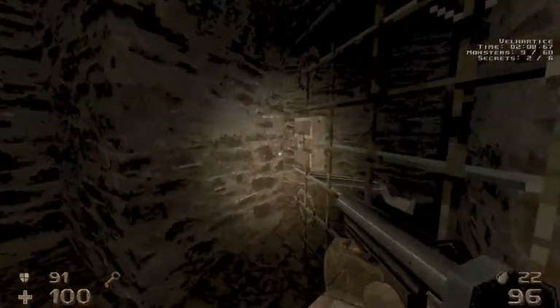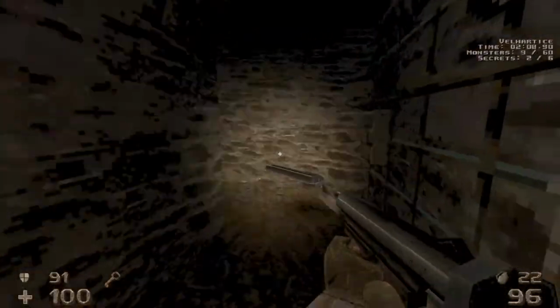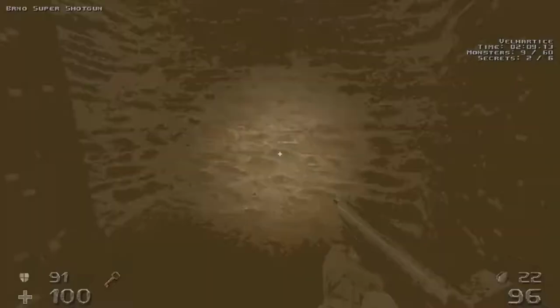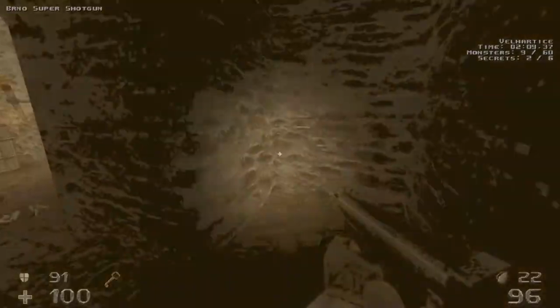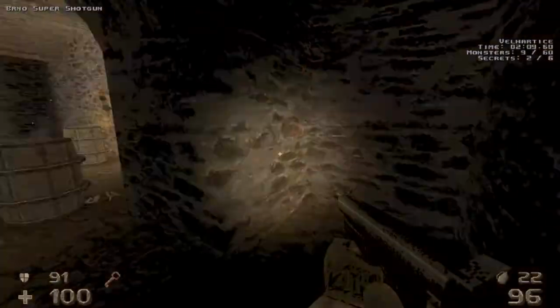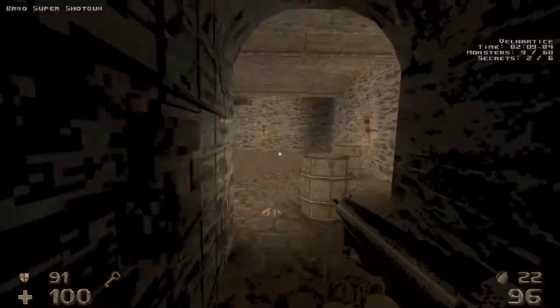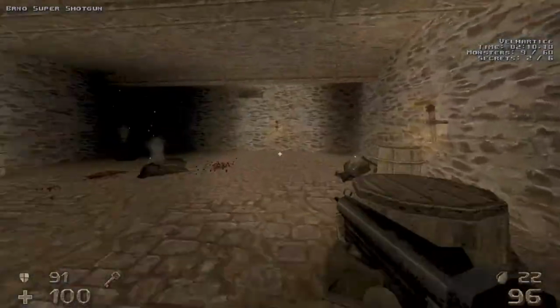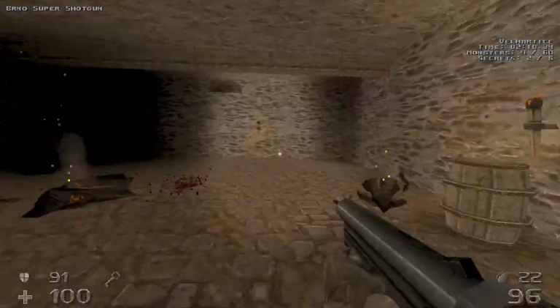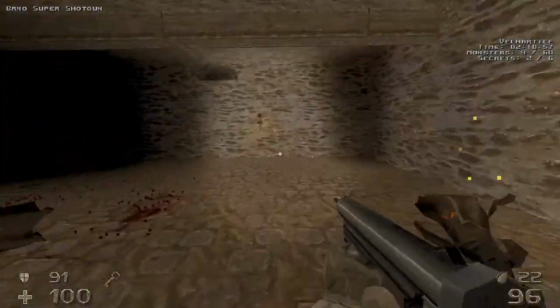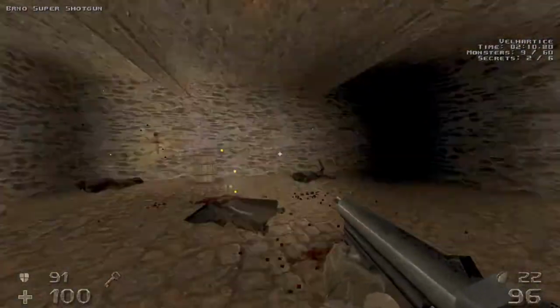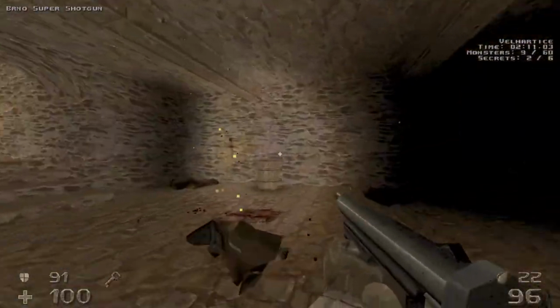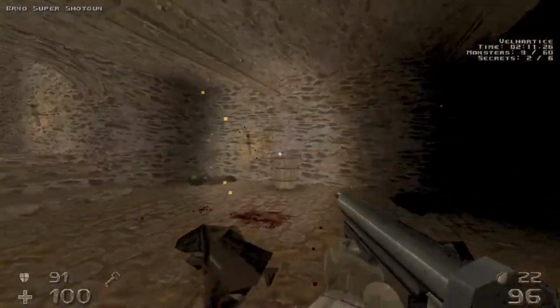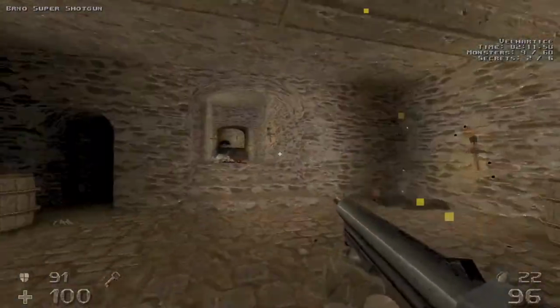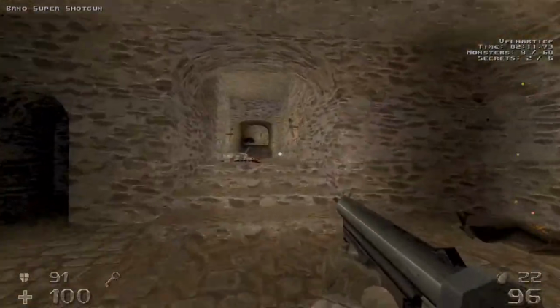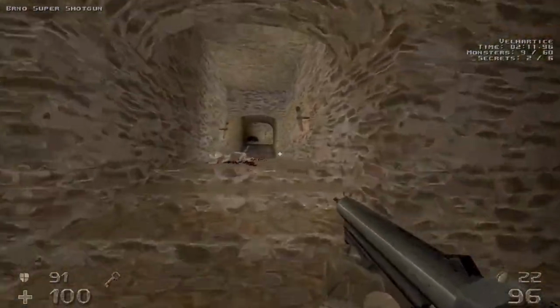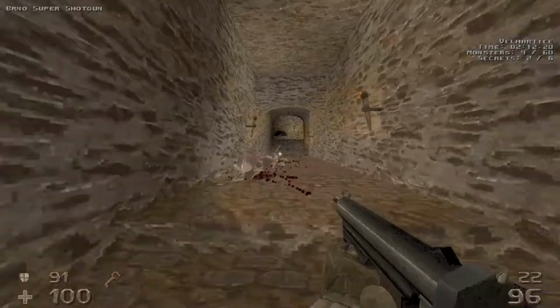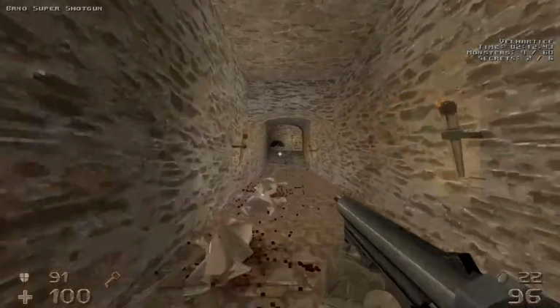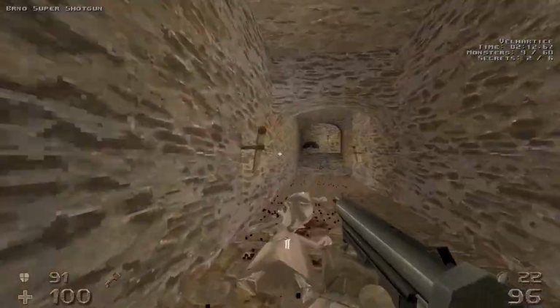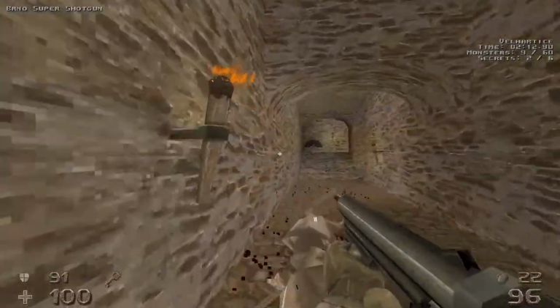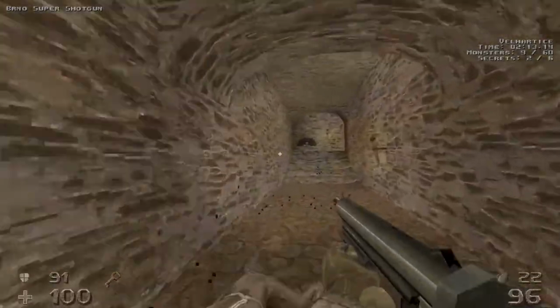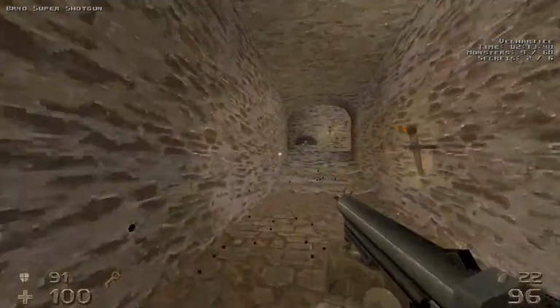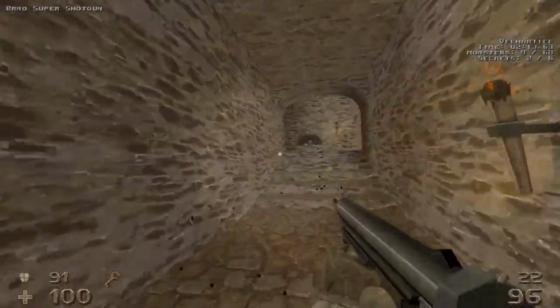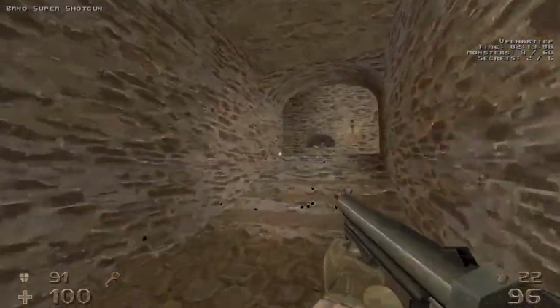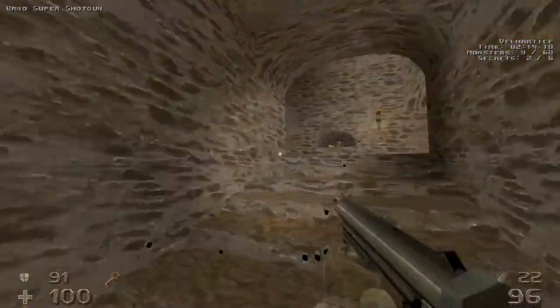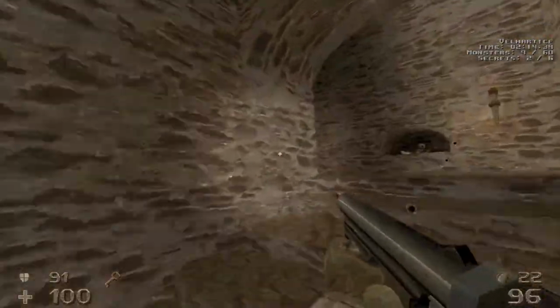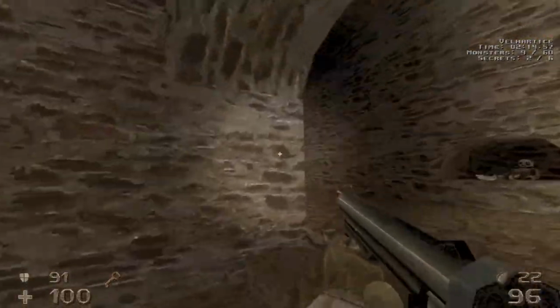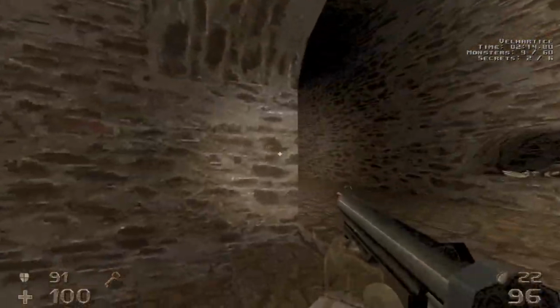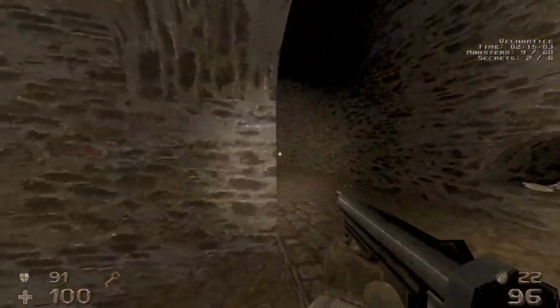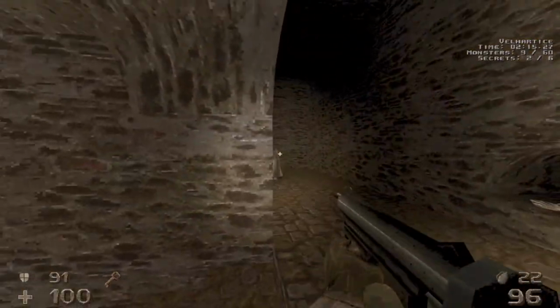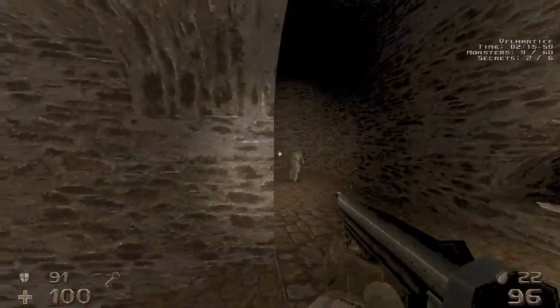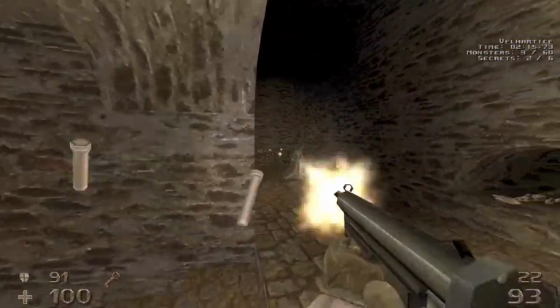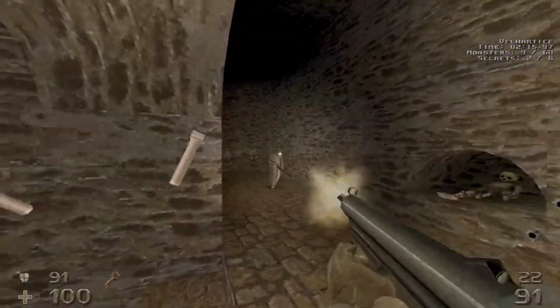Grab the super shotgun right here and we're gonna make our way back up through the crypt, fighting enemies as we go.